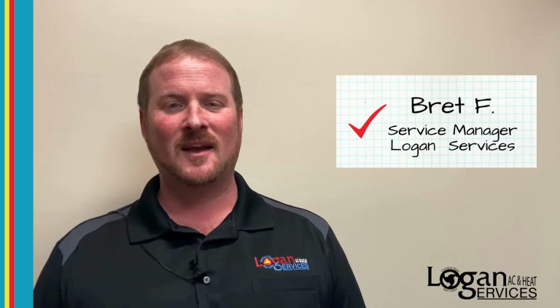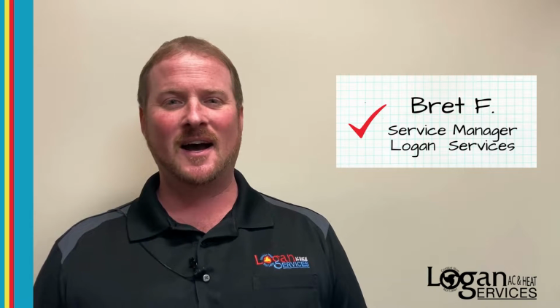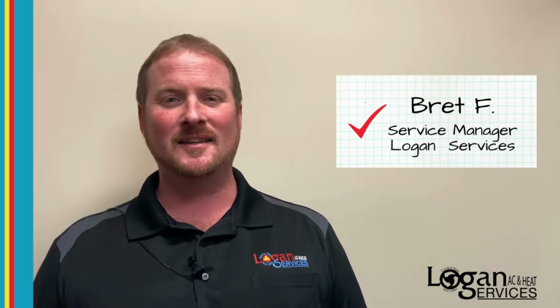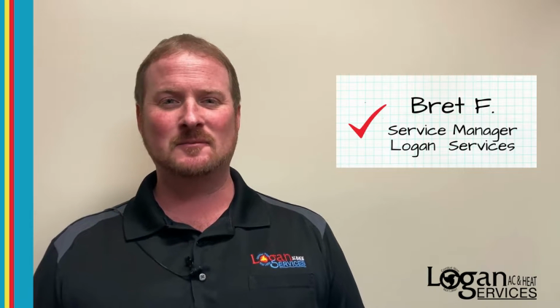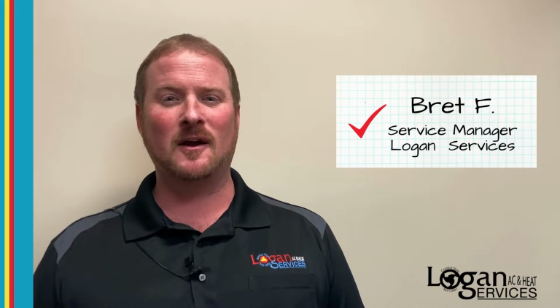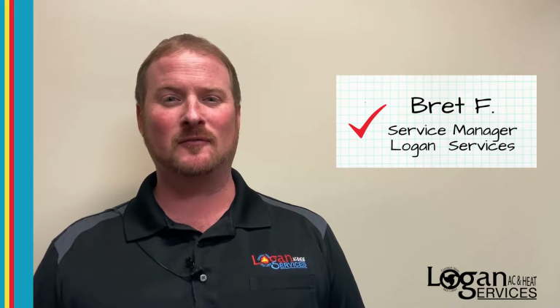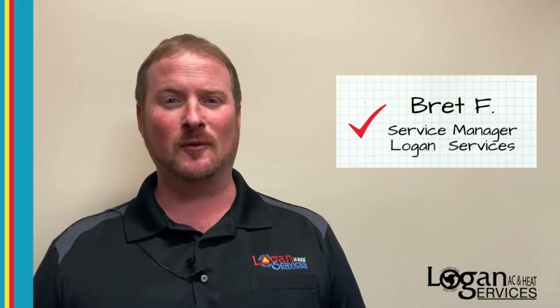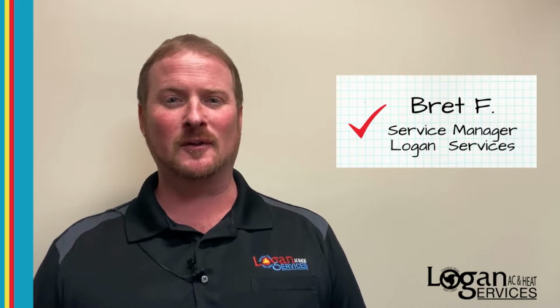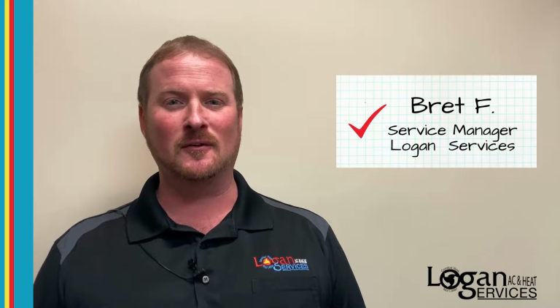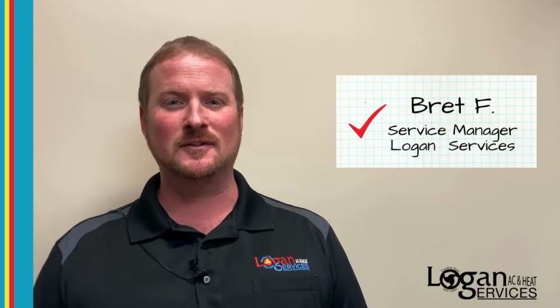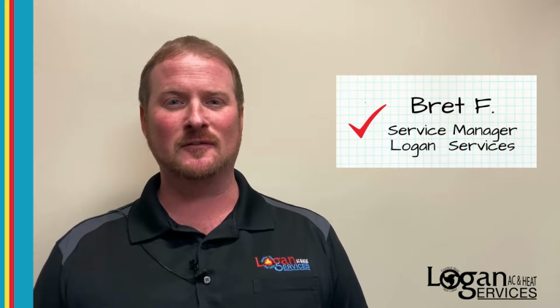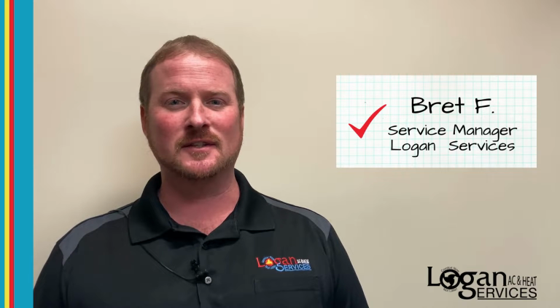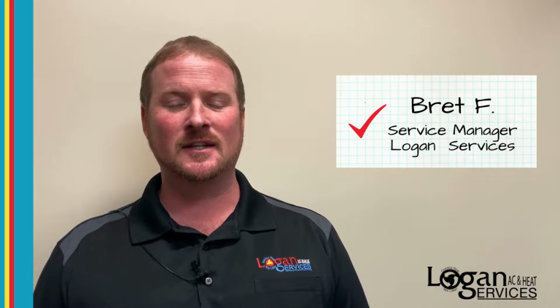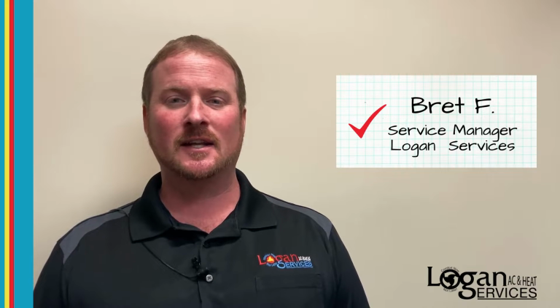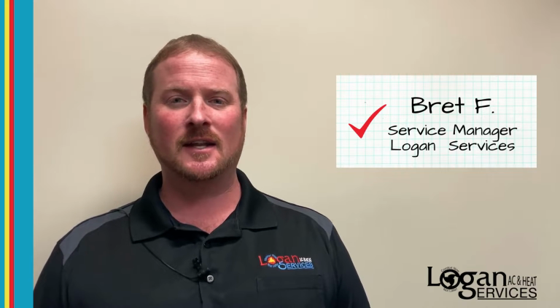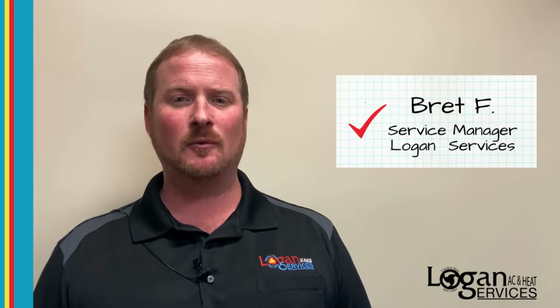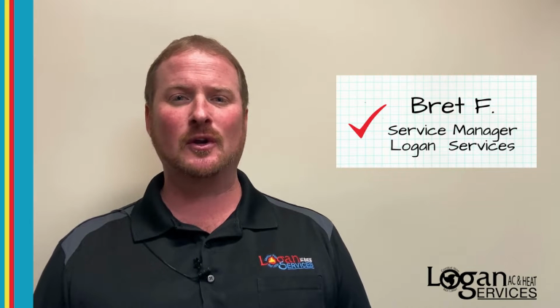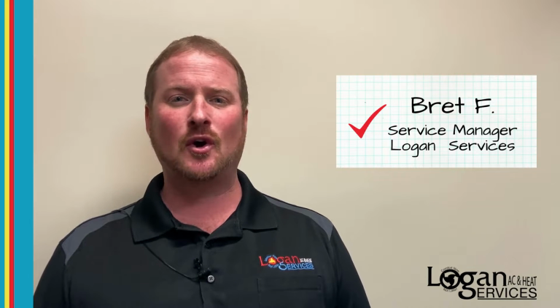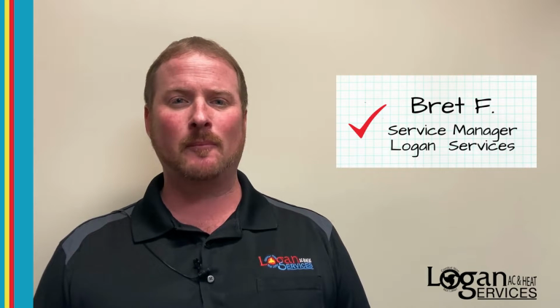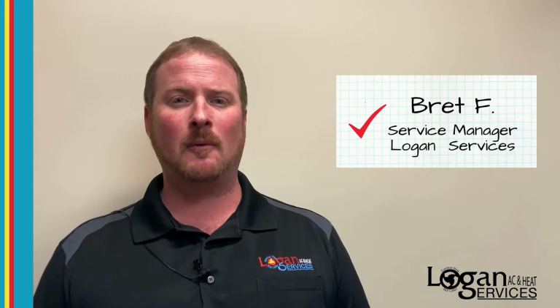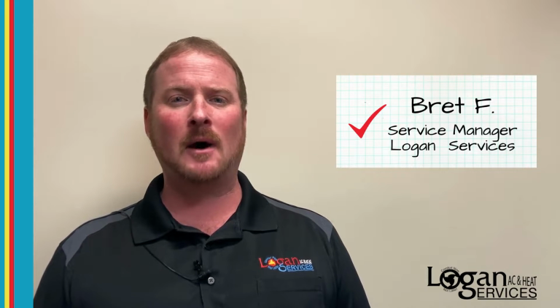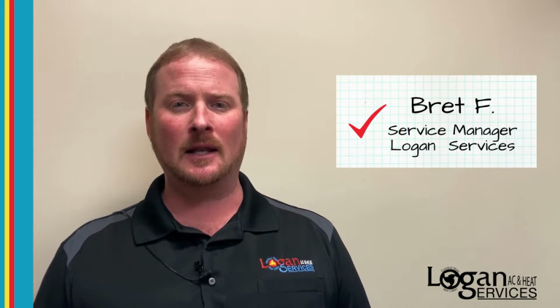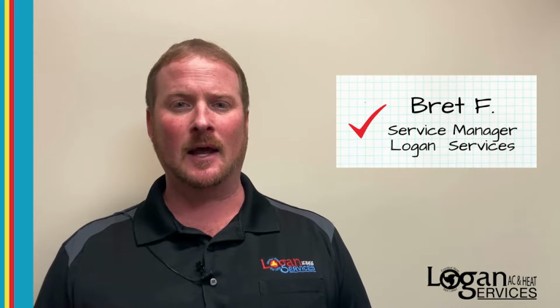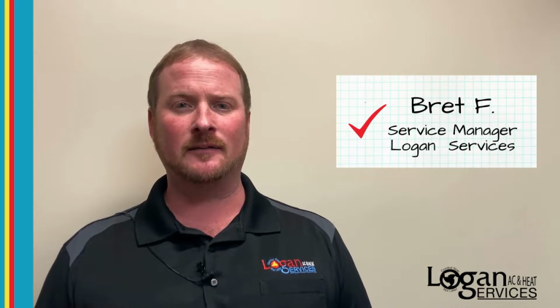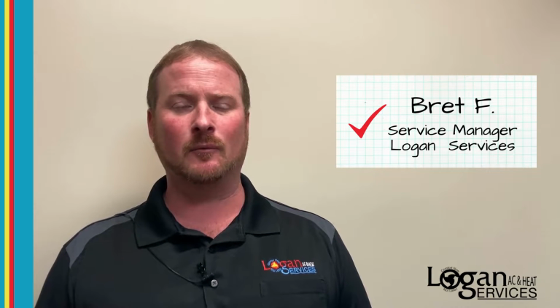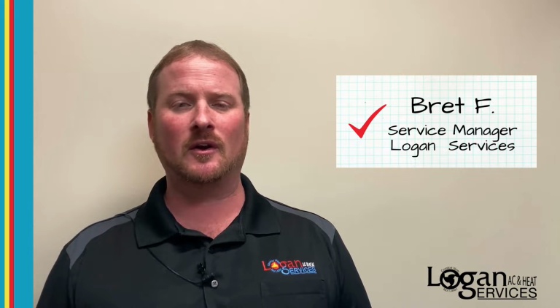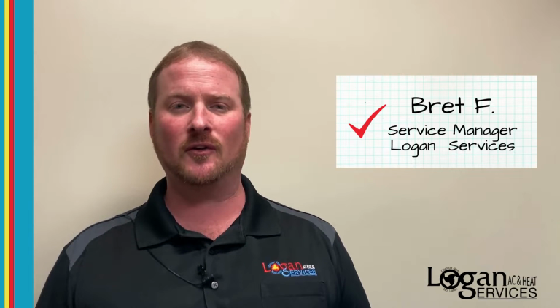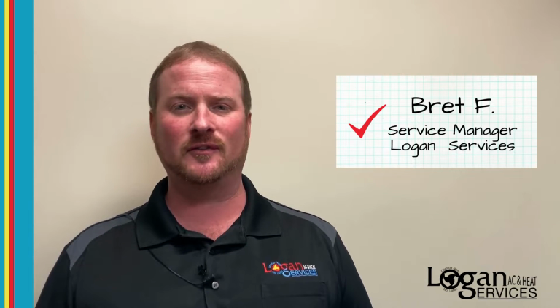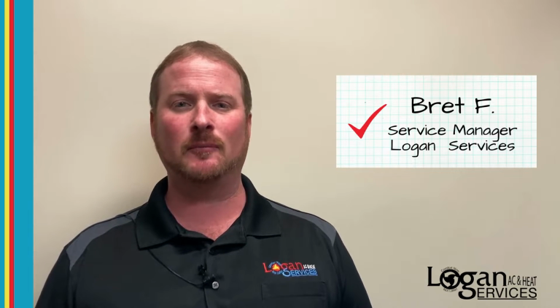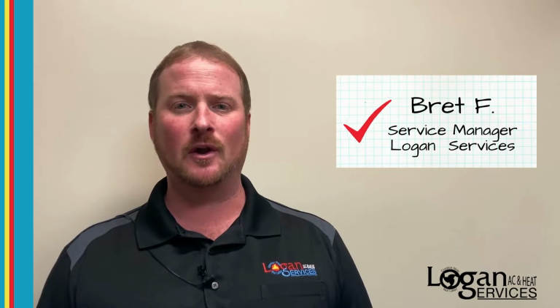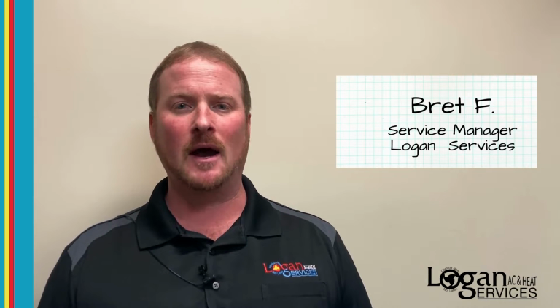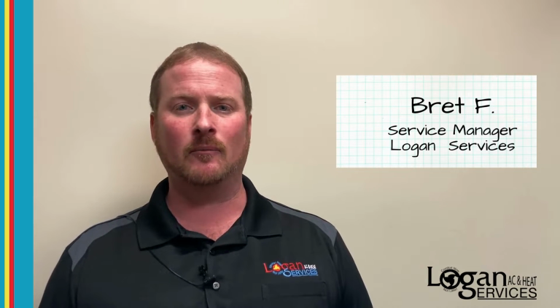Hi, this is Brett Fuller with Logan Services. Today we're going to talk about pilot lights and what causes them to go out.